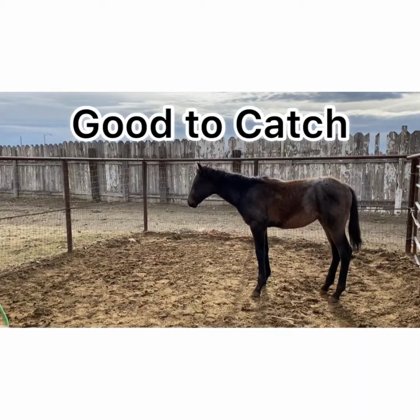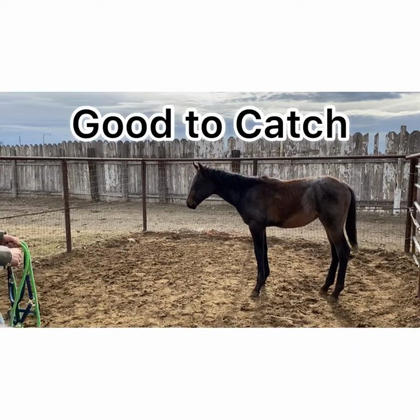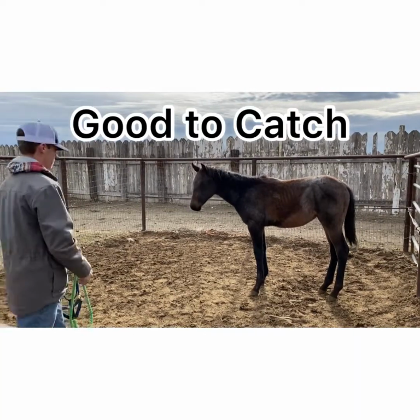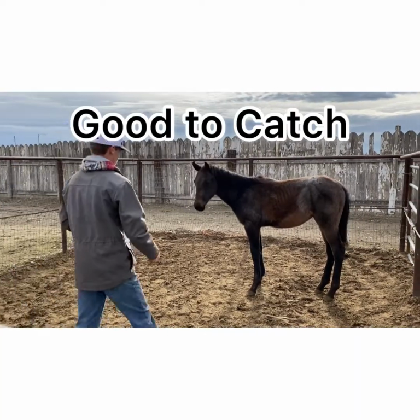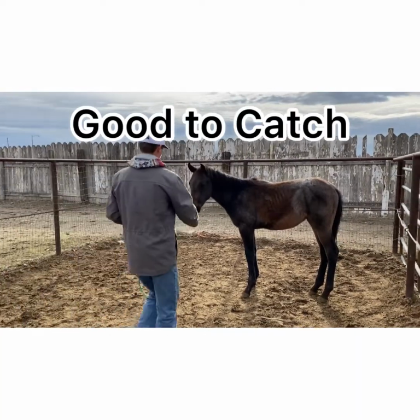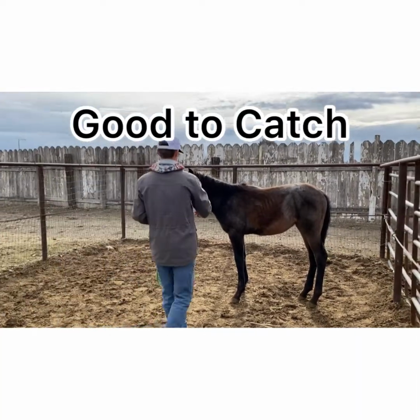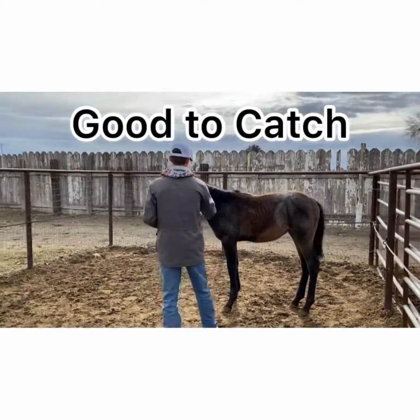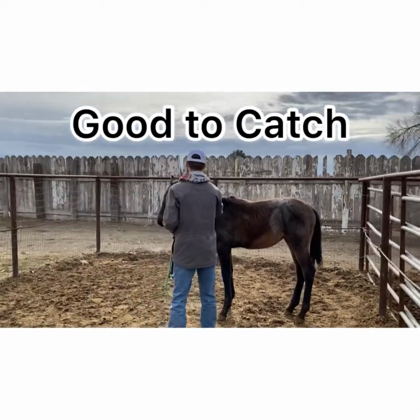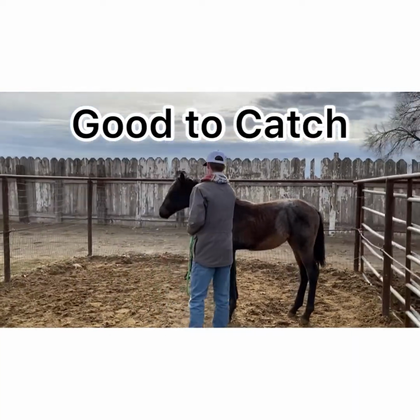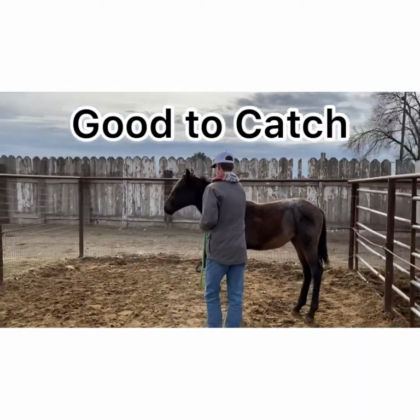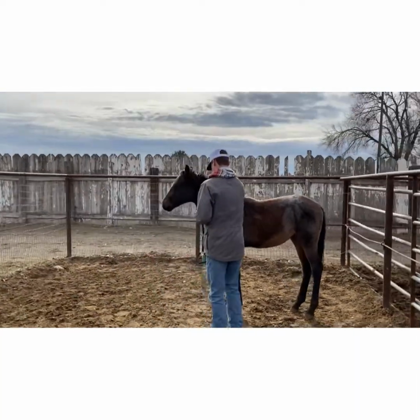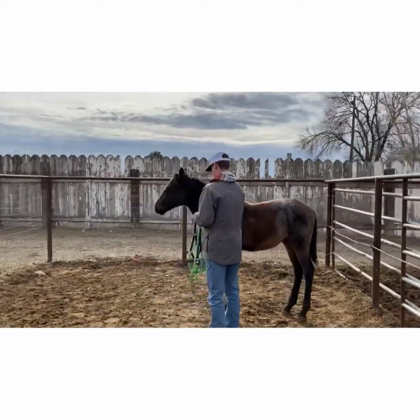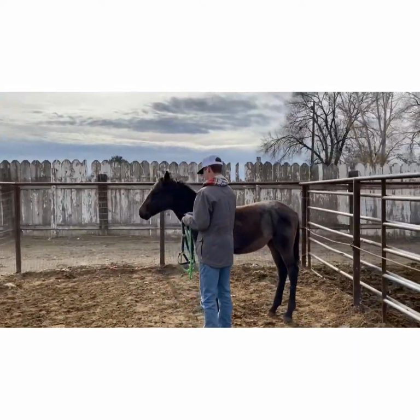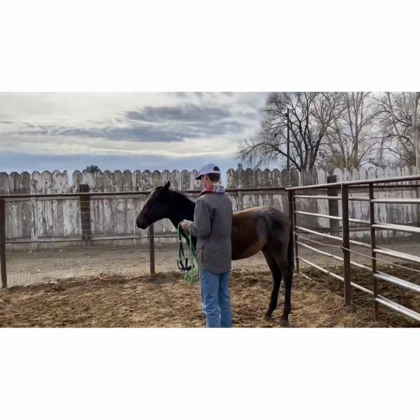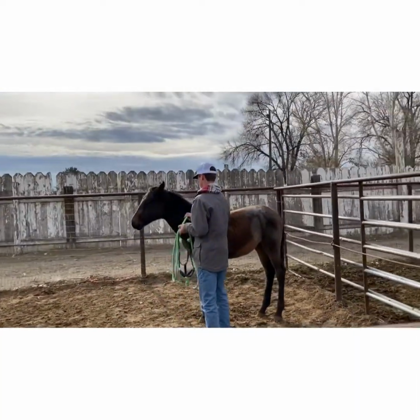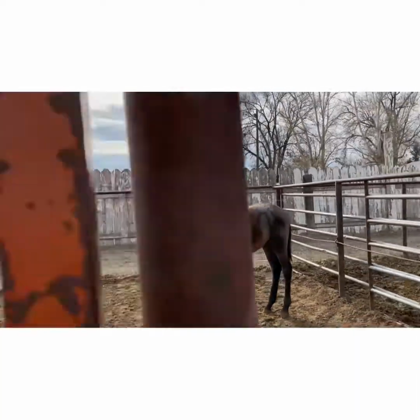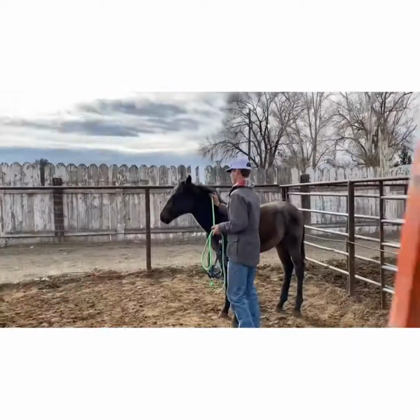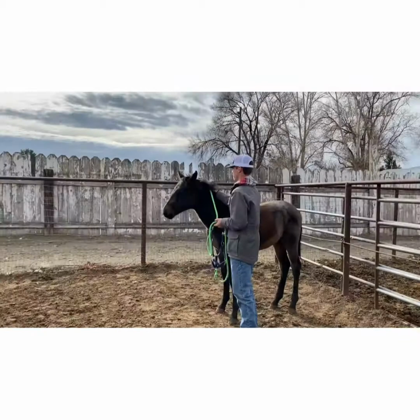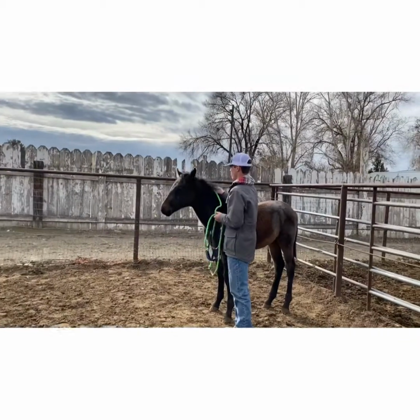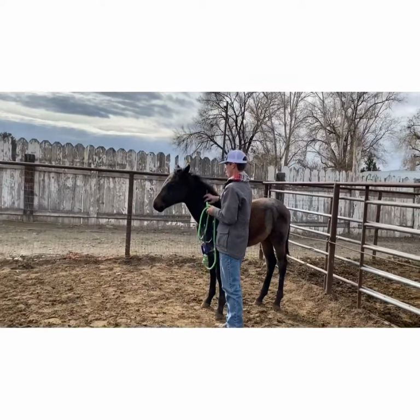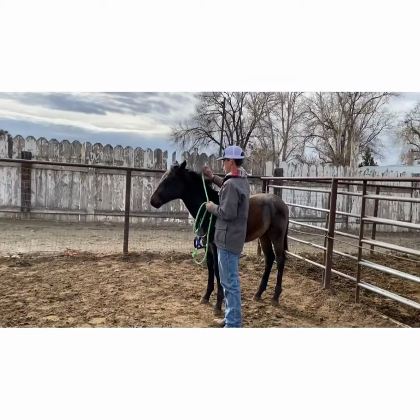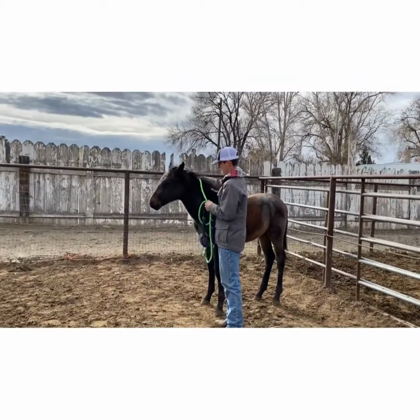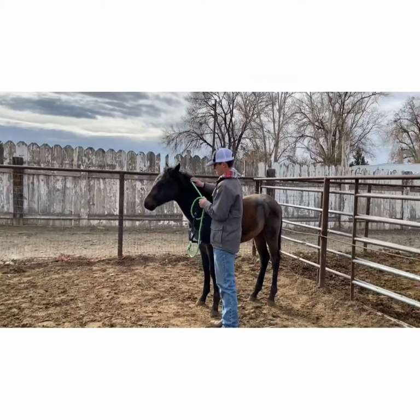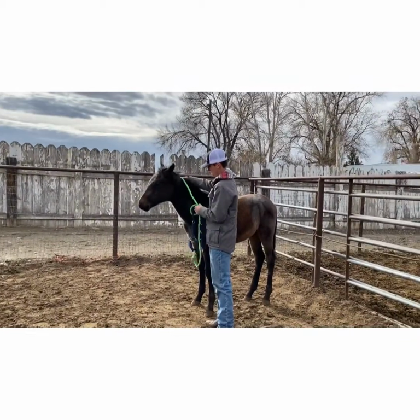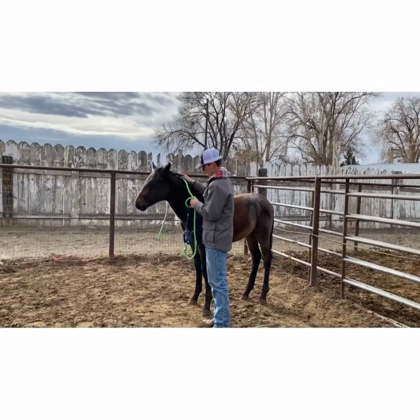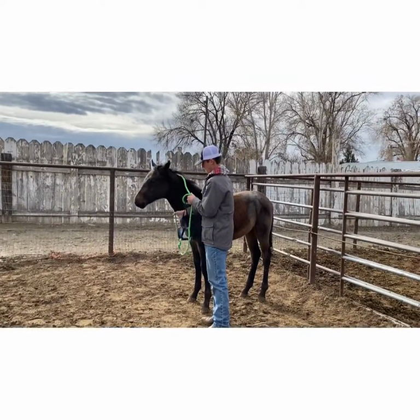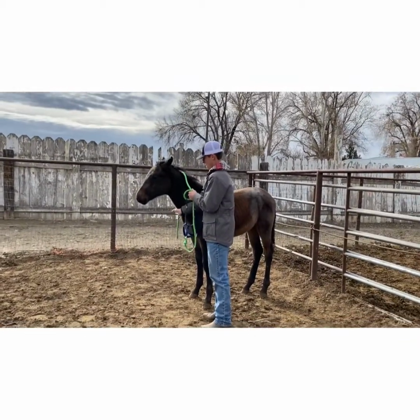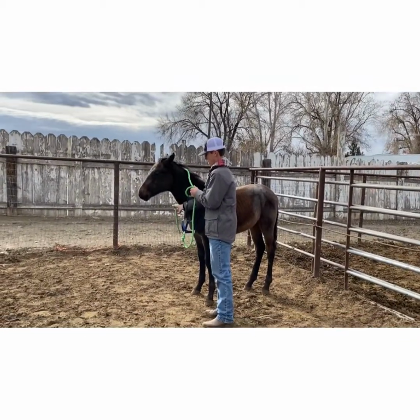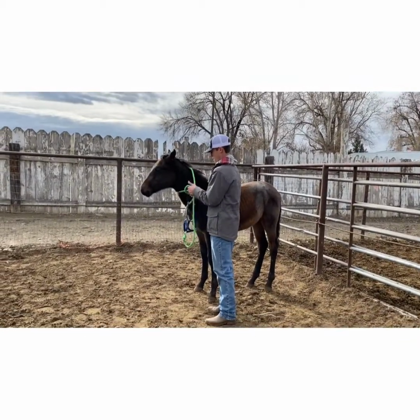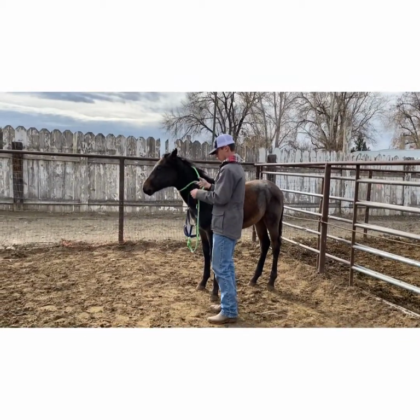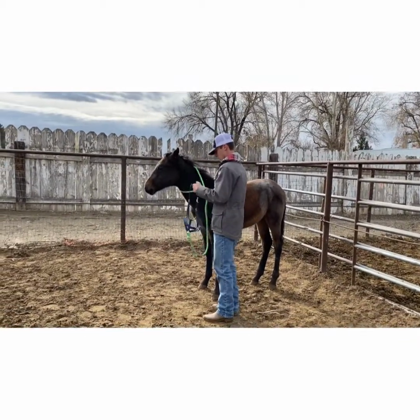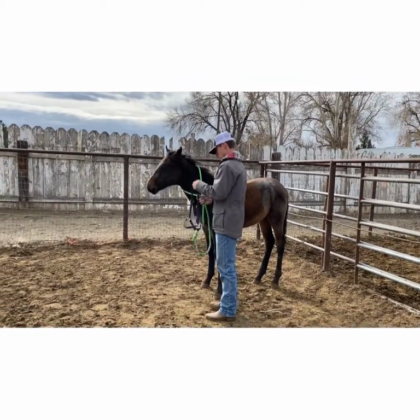I scored him a plus 2 for good to catch because he really didn't move away, but he was a little bit tight, so there's still room for improvement.